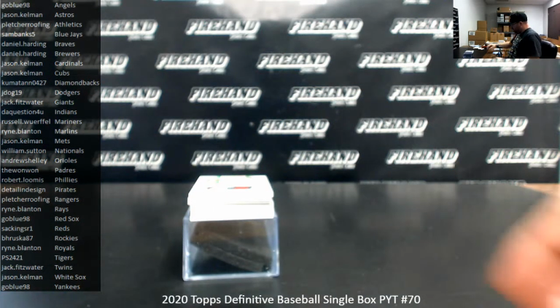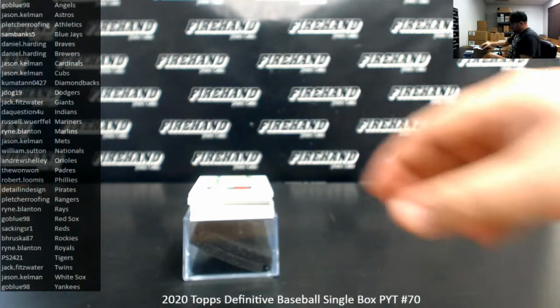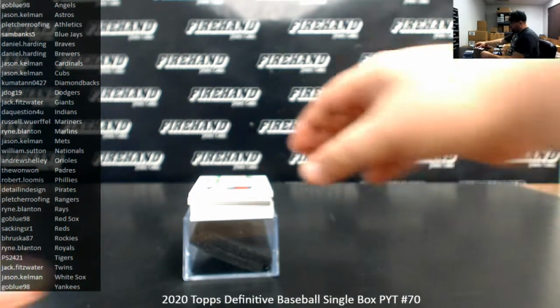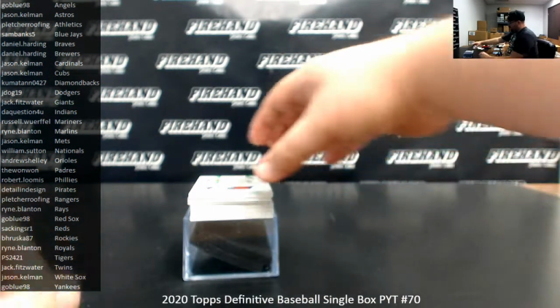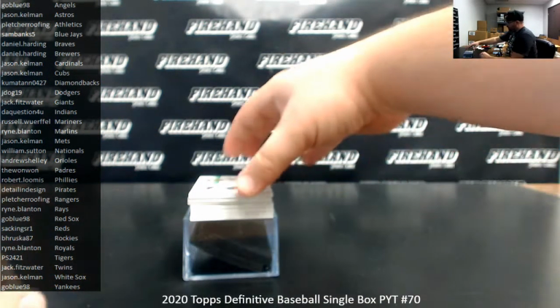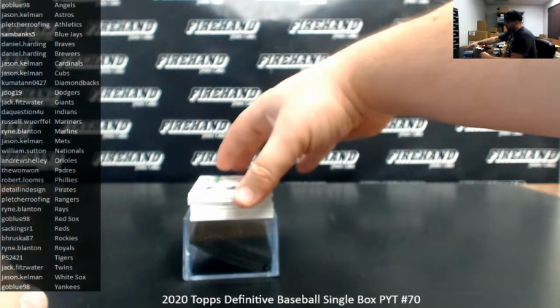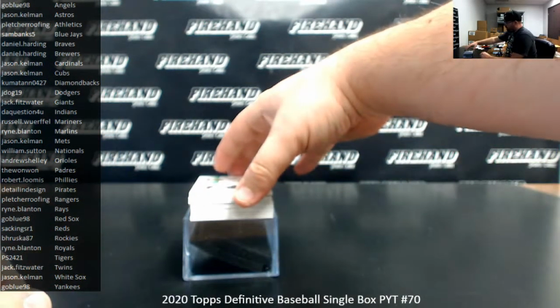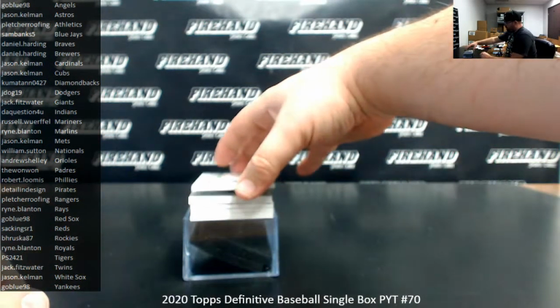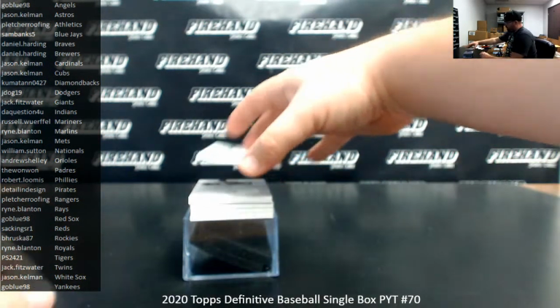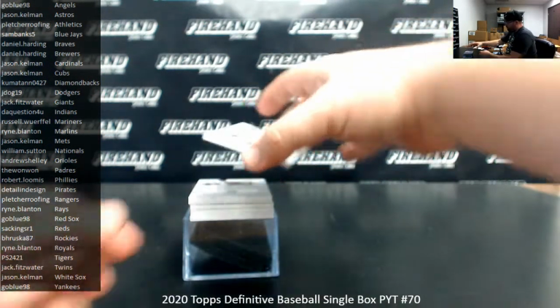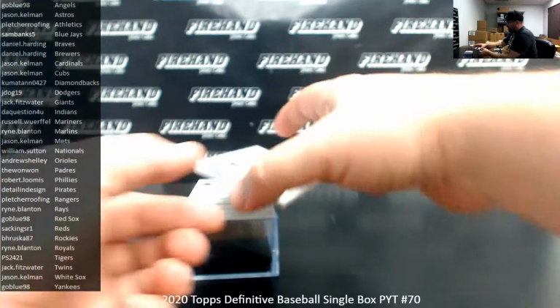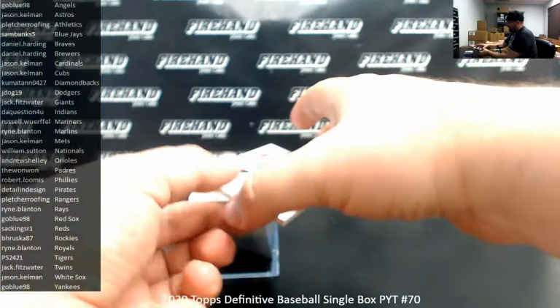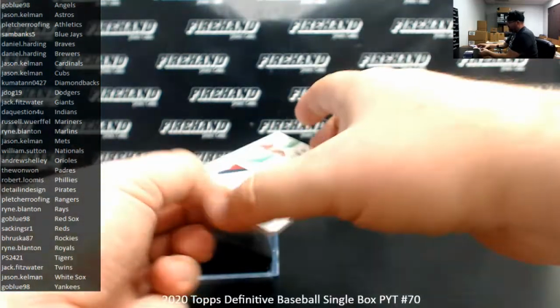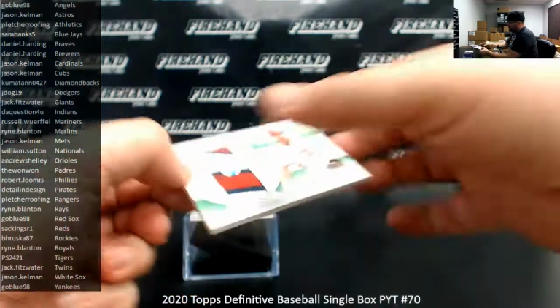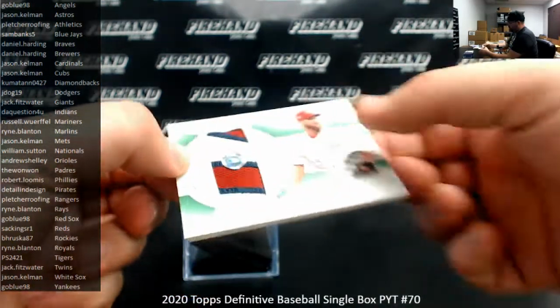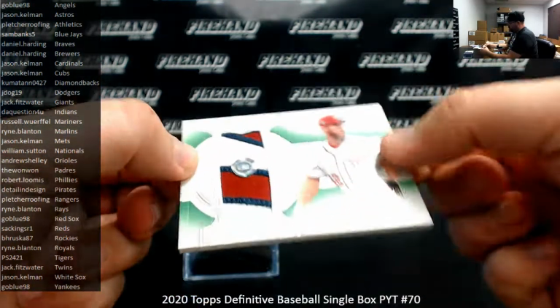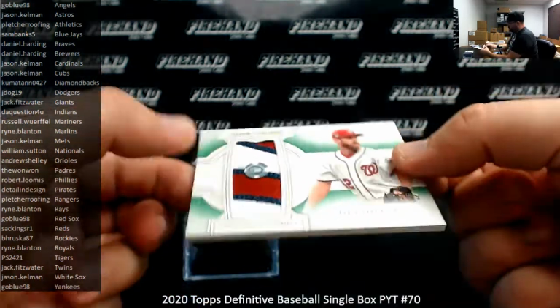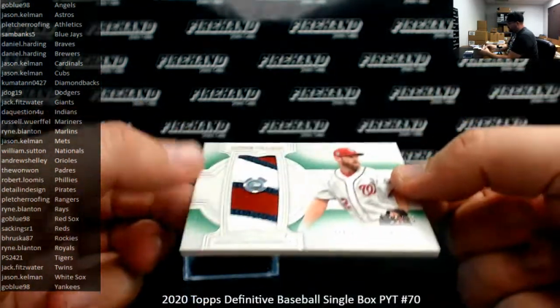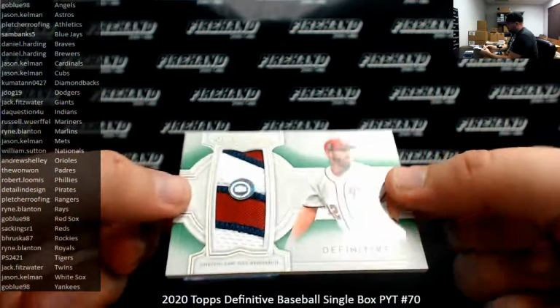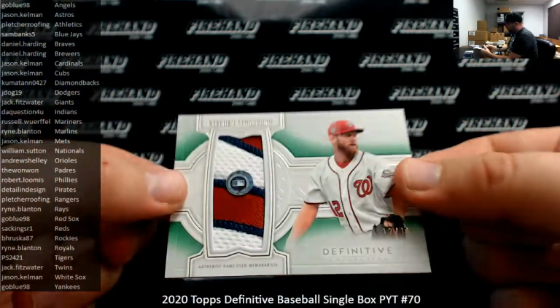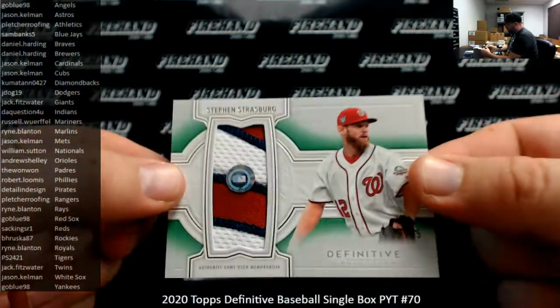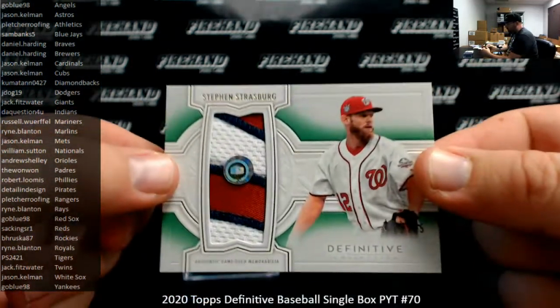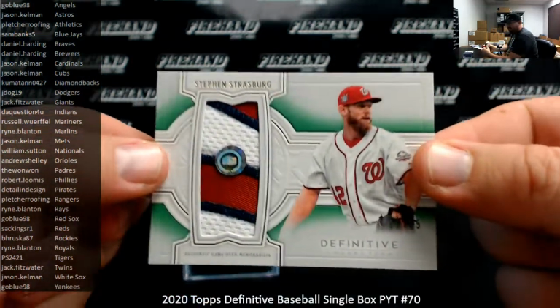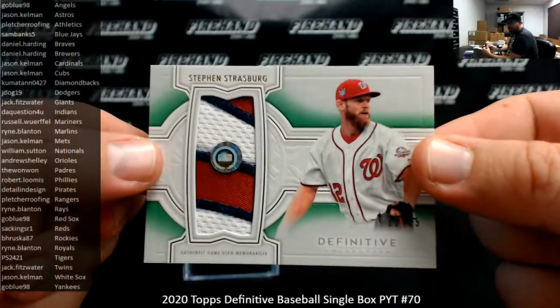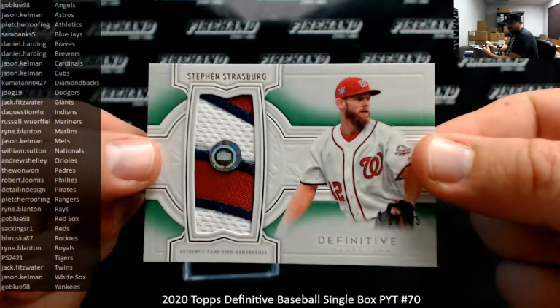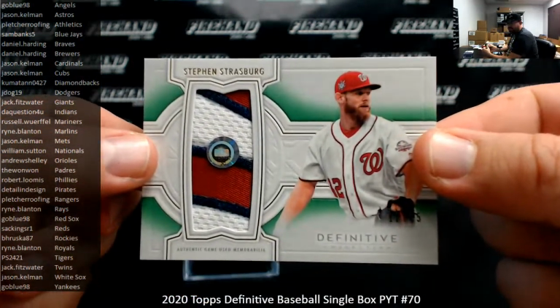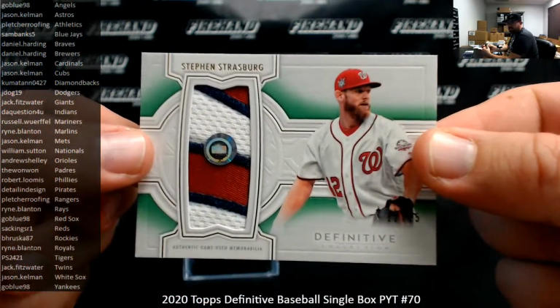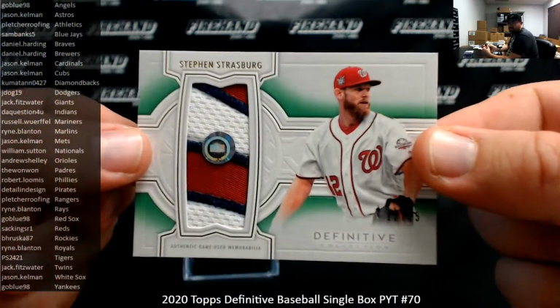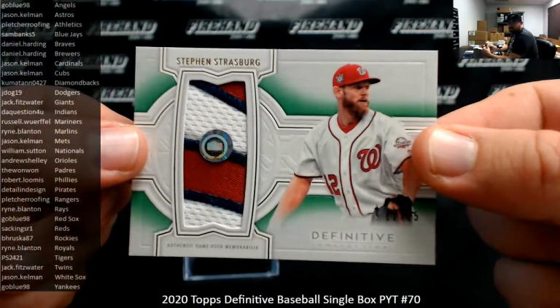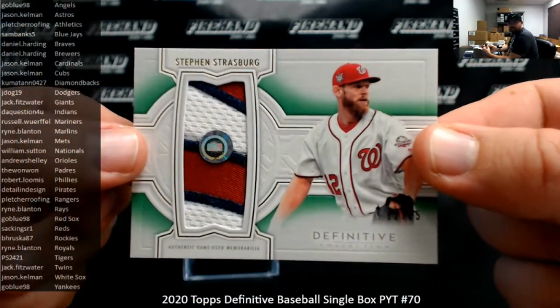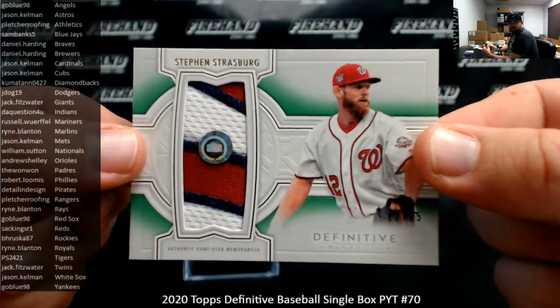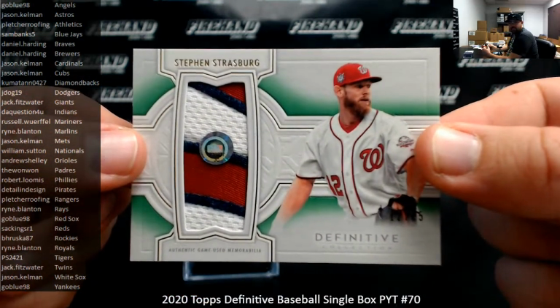All right, guys, first up we've got a green patch of Steven Strasburg, numbered to 15, the Nationals. Going to William Sutton.